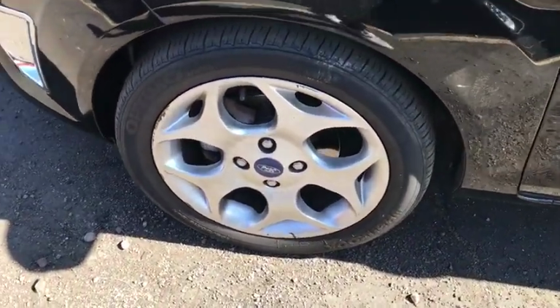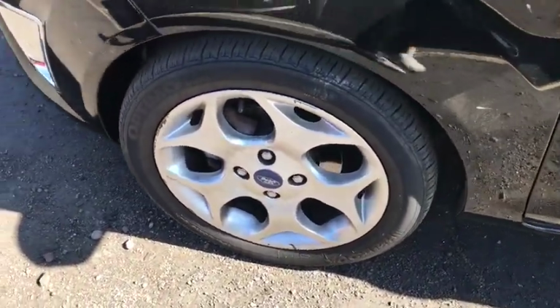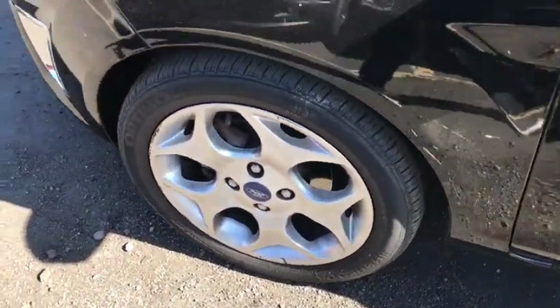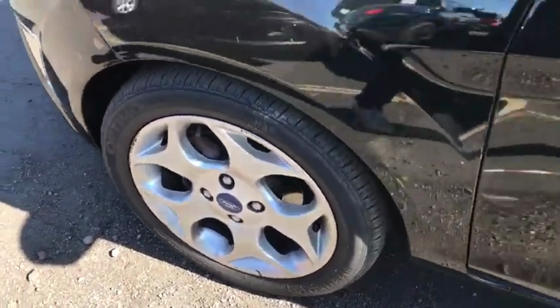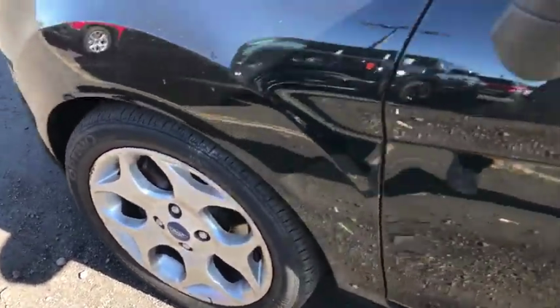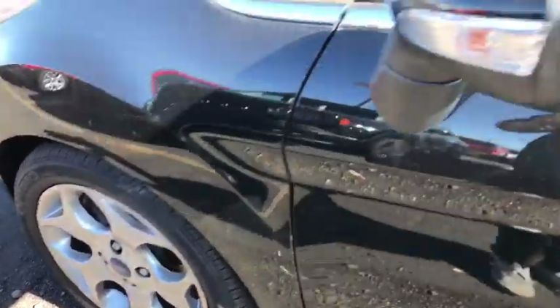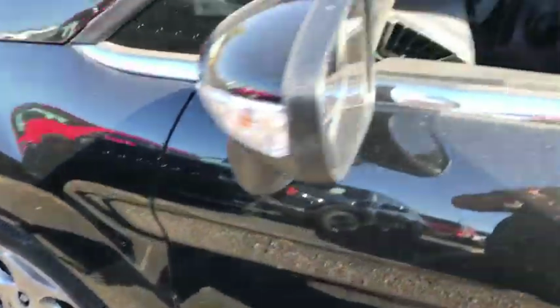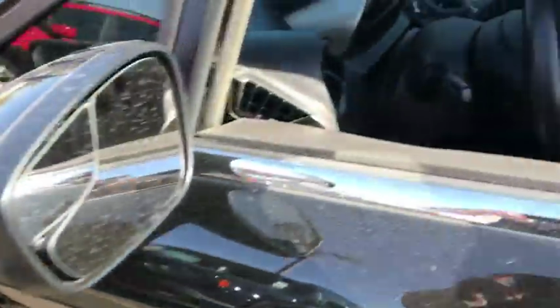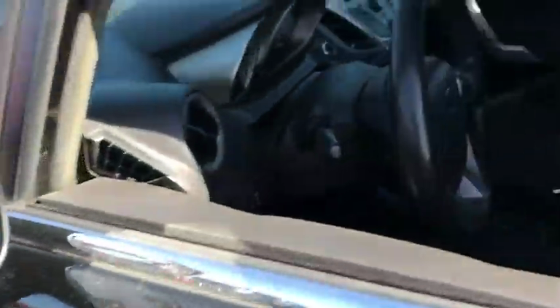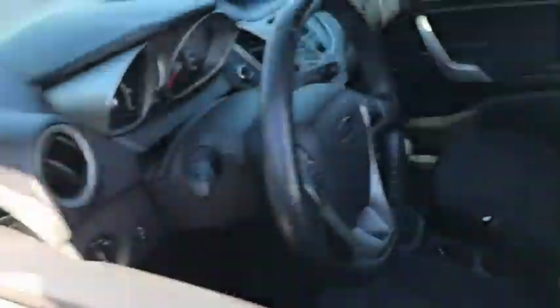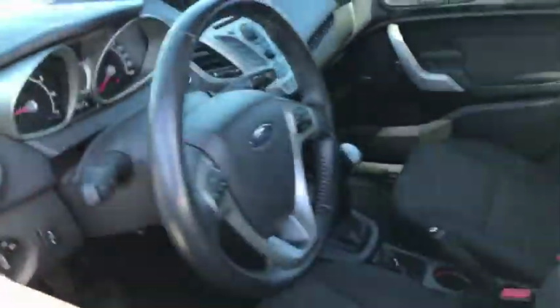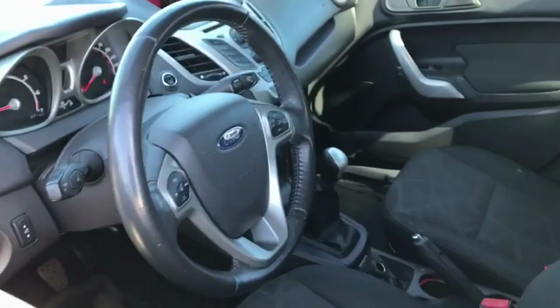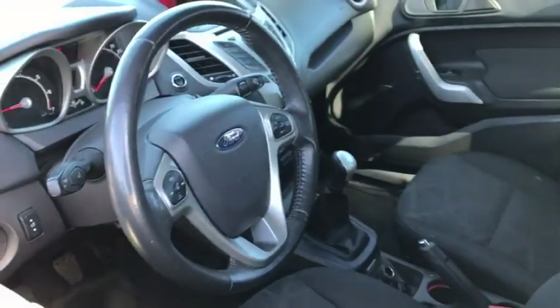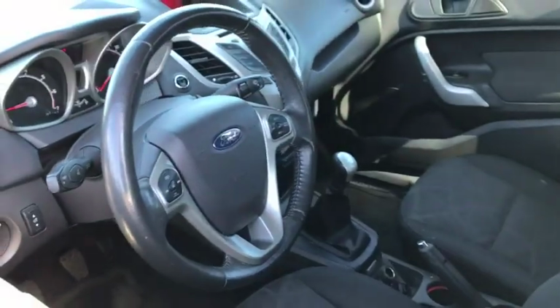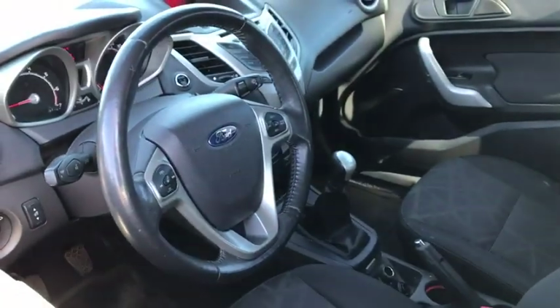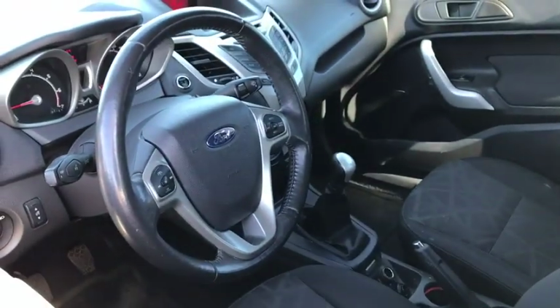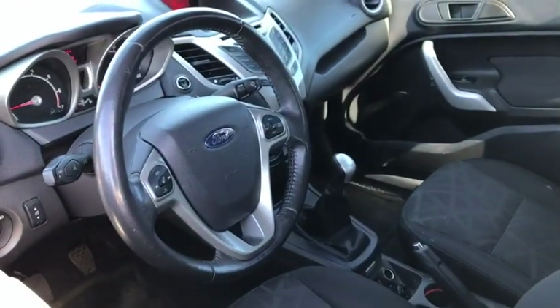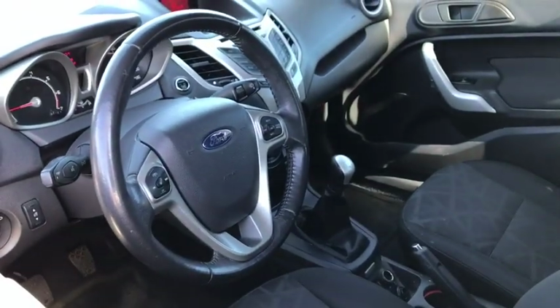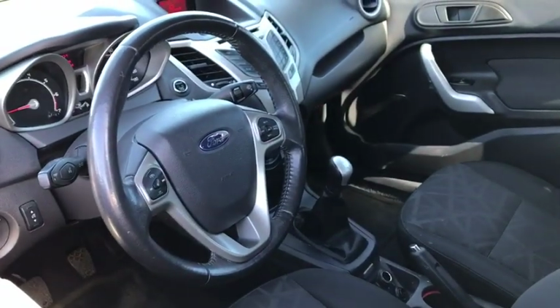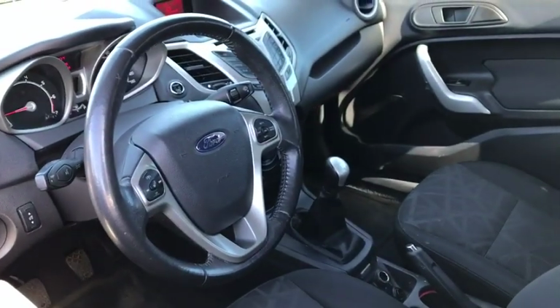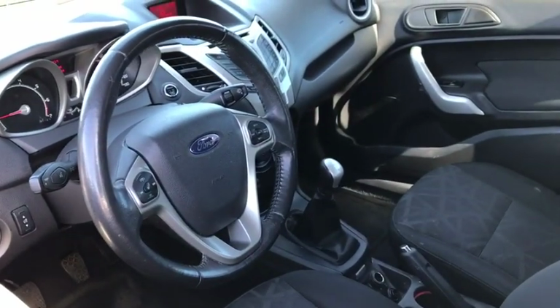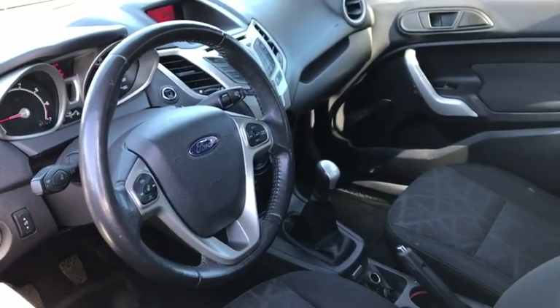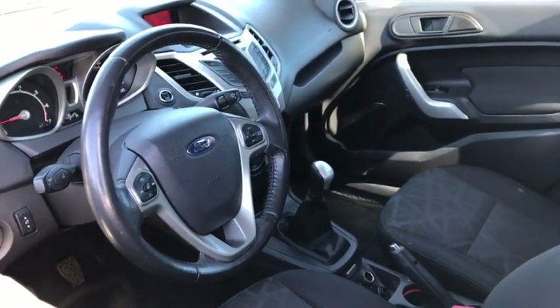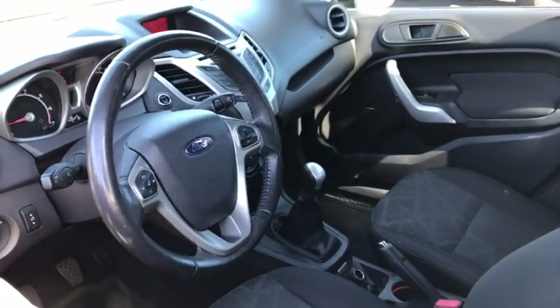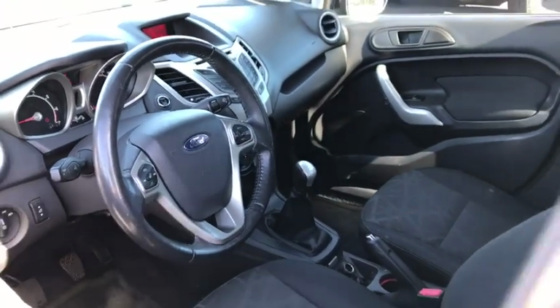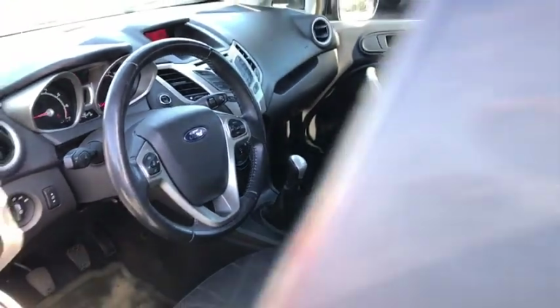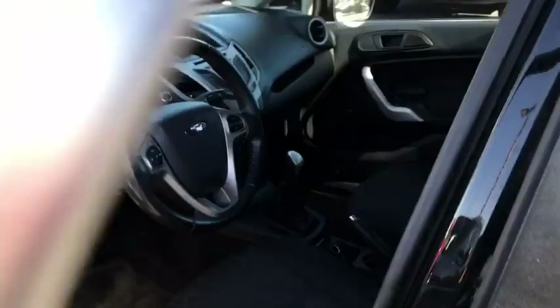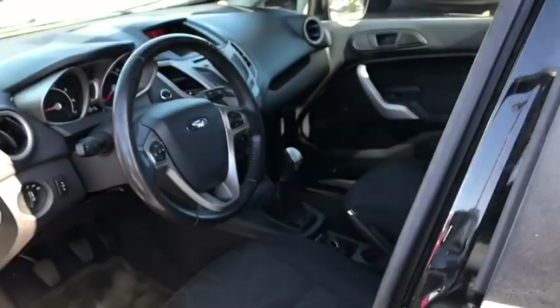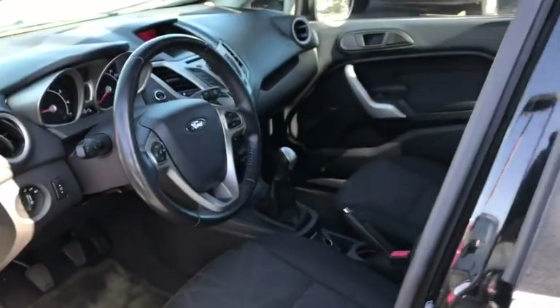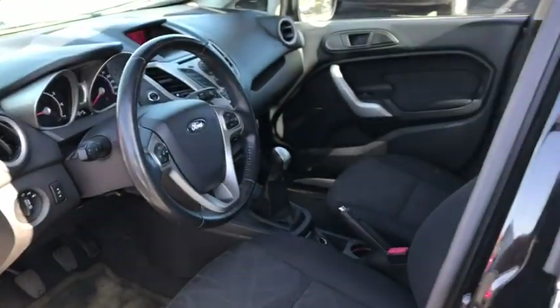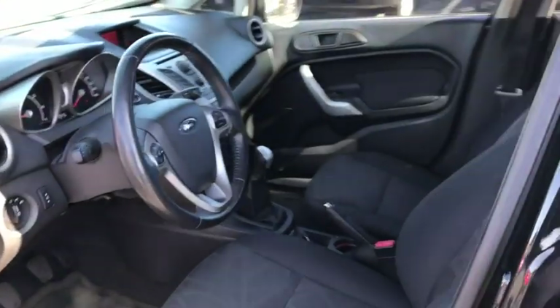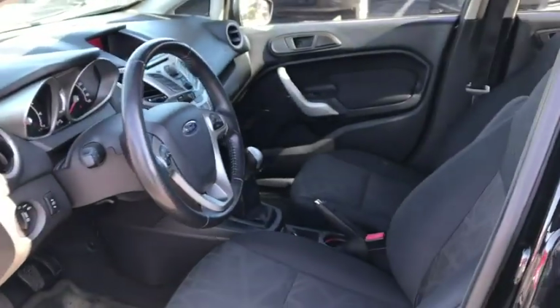Rear defrost, front wheel drive, bucket seat, CD player, MP3 player, power windows.